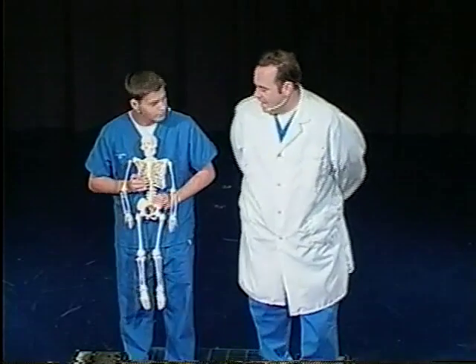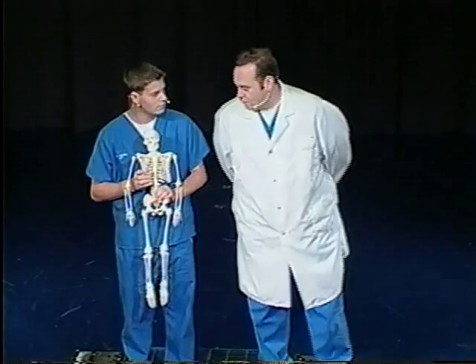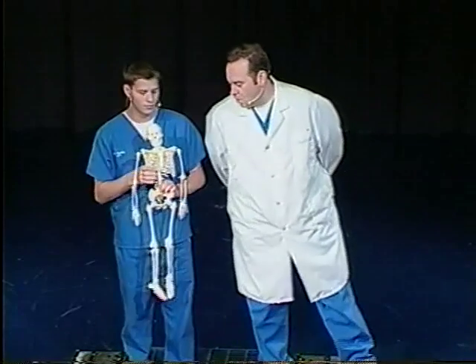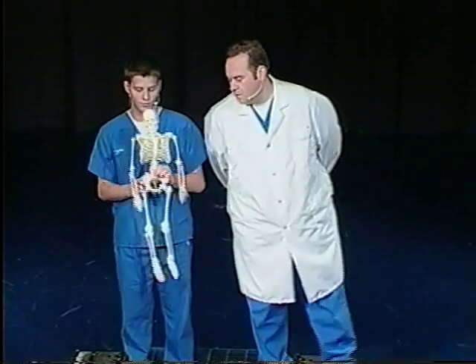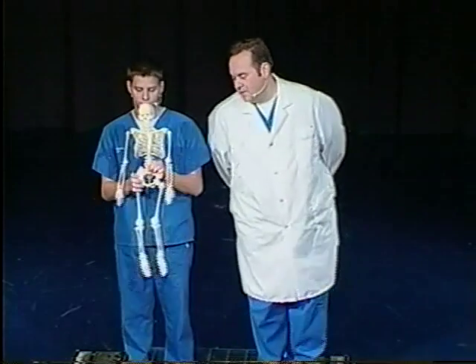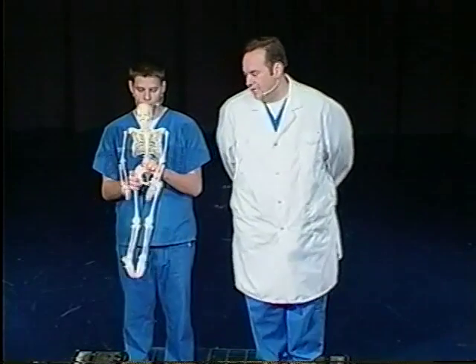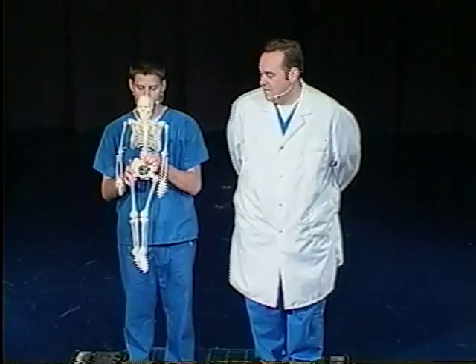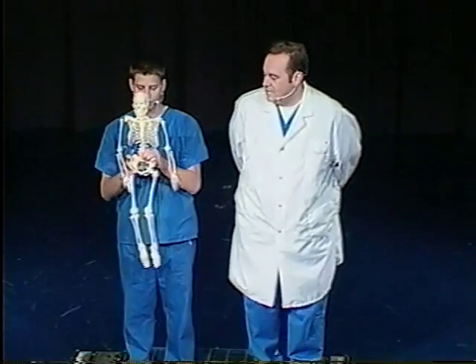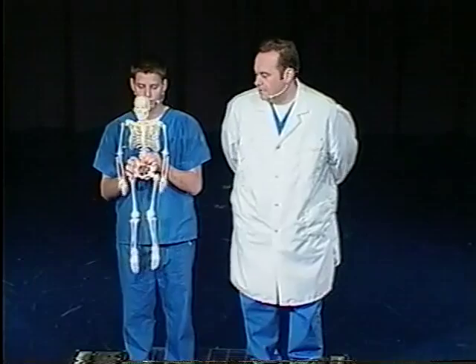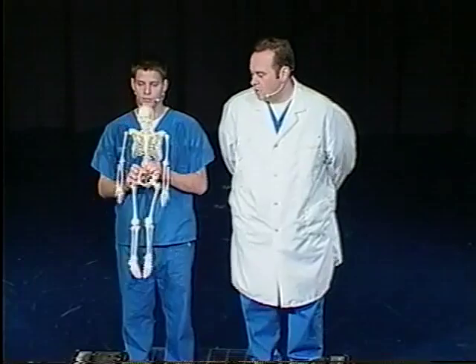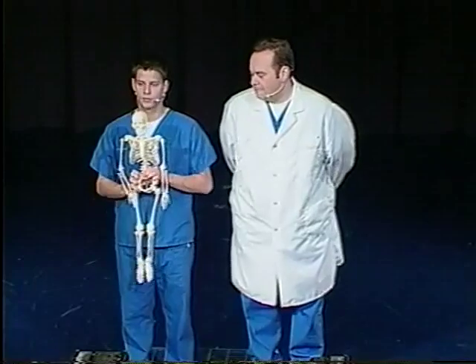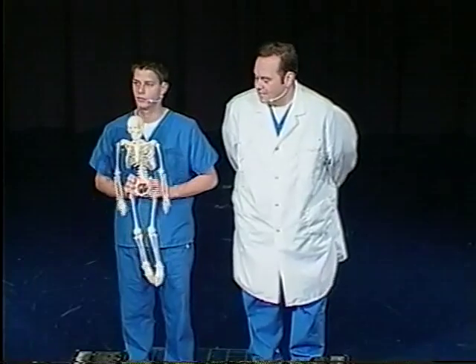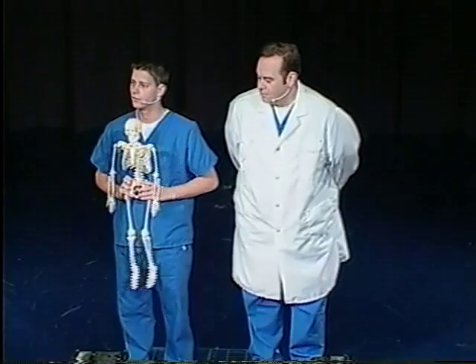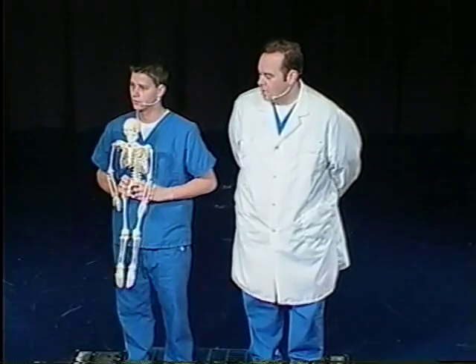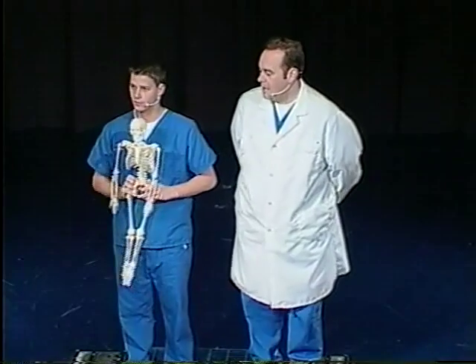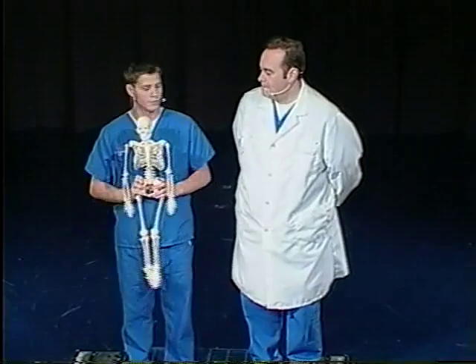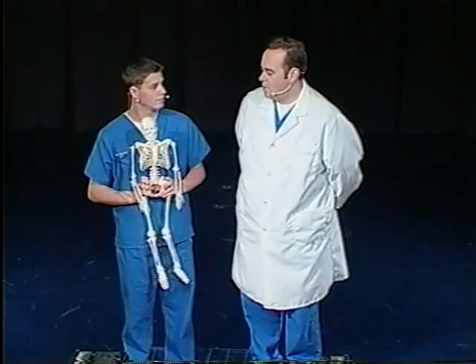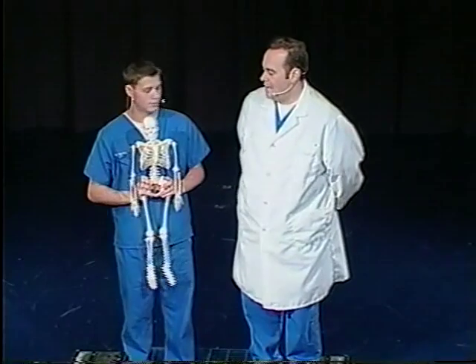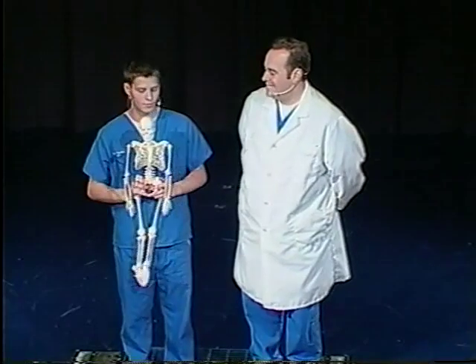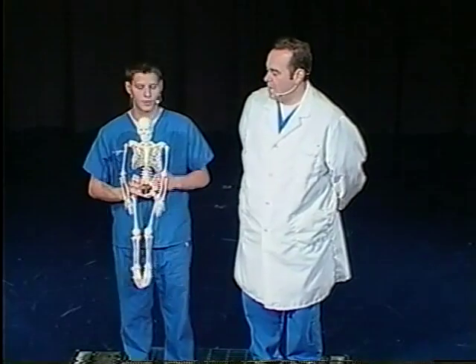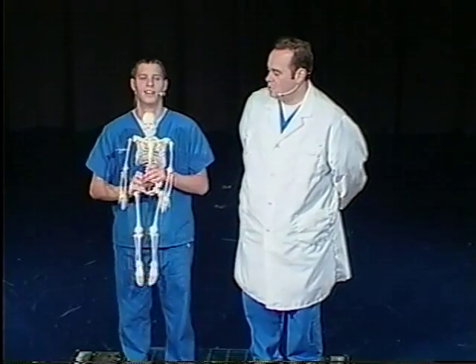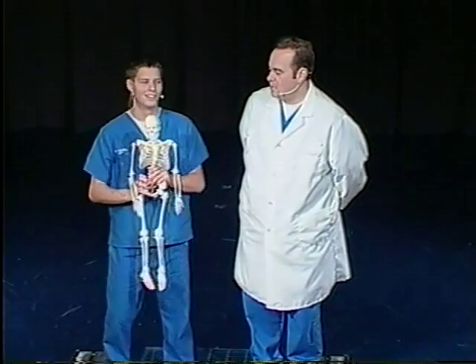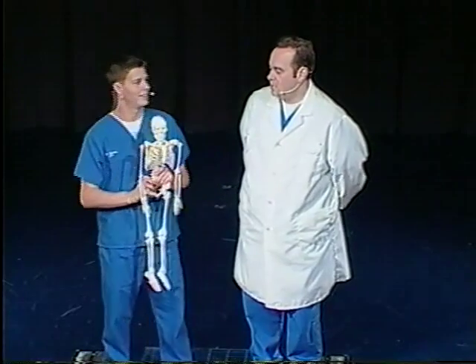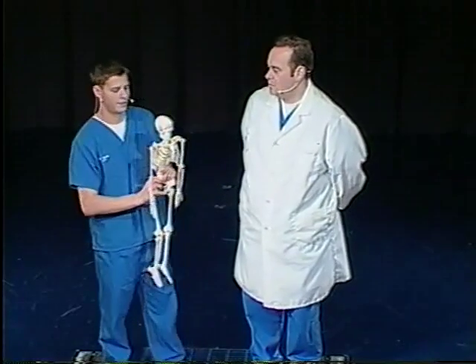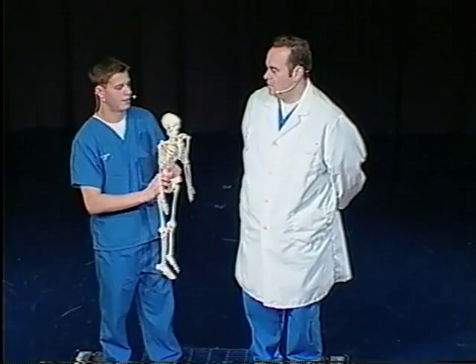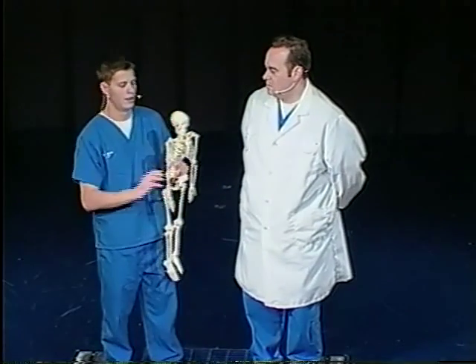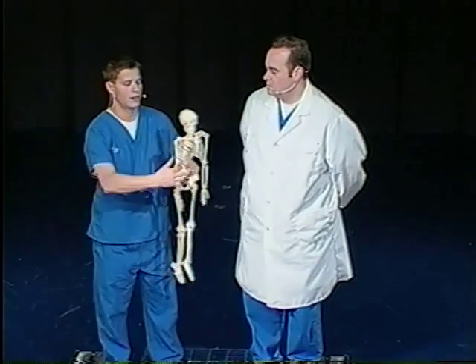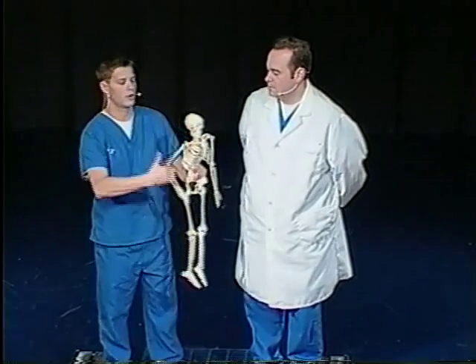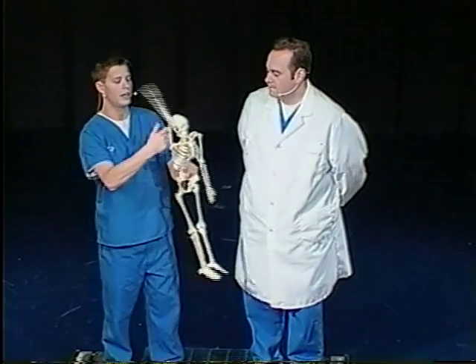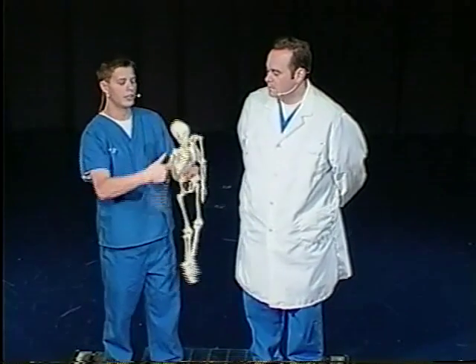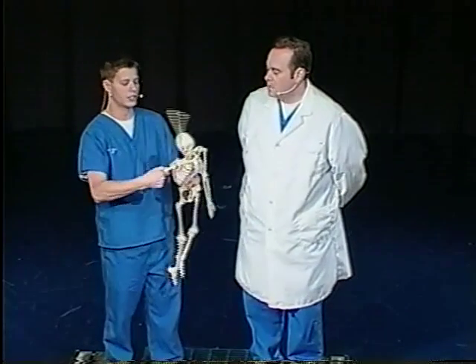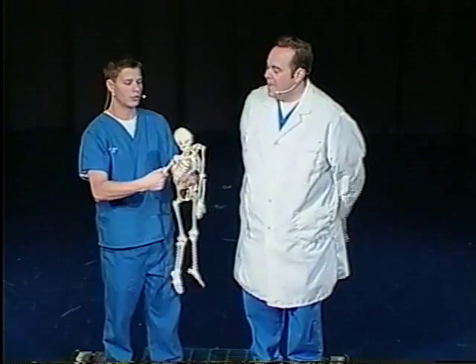Now, for more mobility, we need something more complicated — something called a ball and socket joint. Curtis, show us one of those. There's one here in the shoulder.